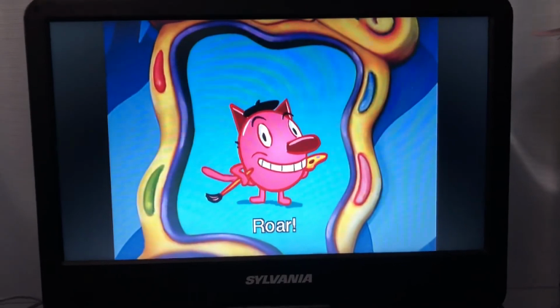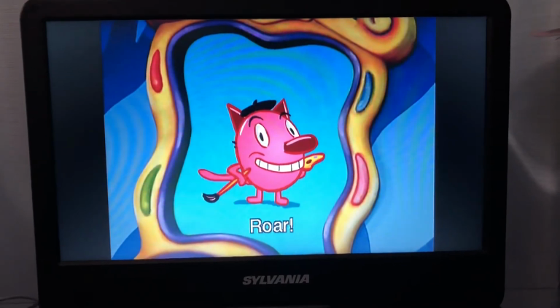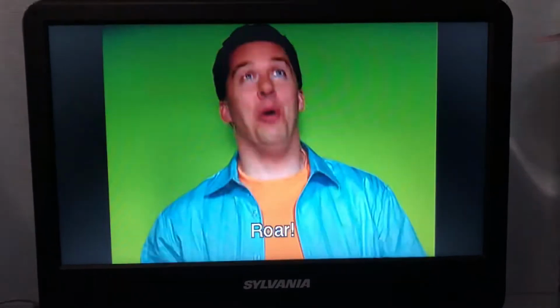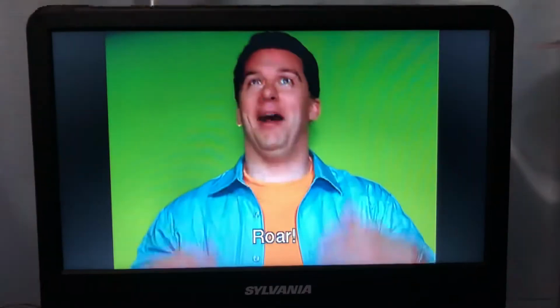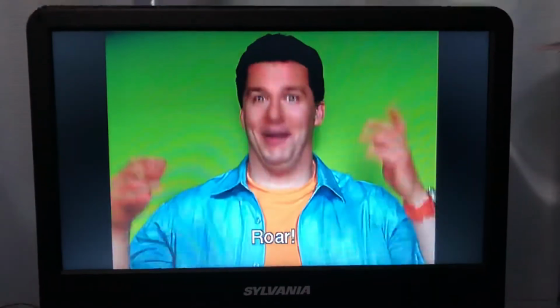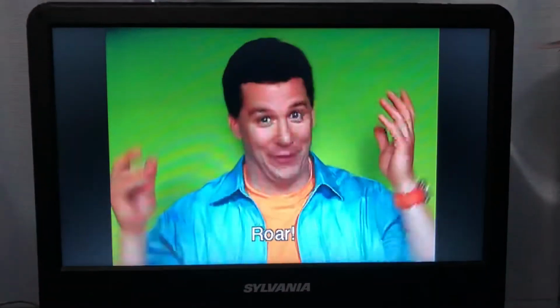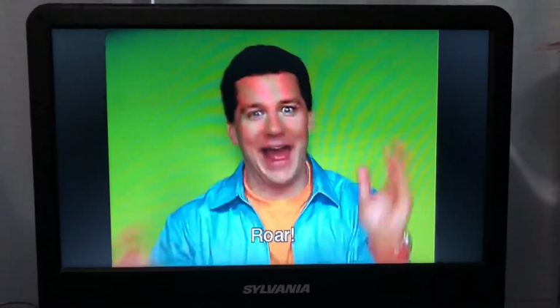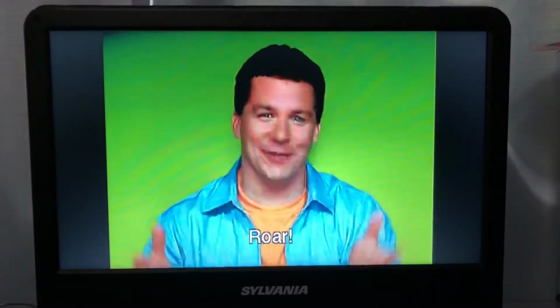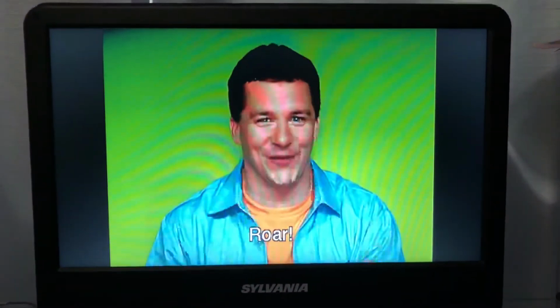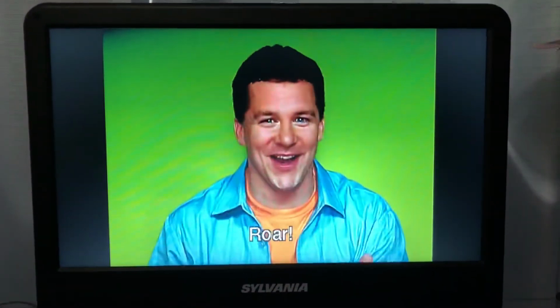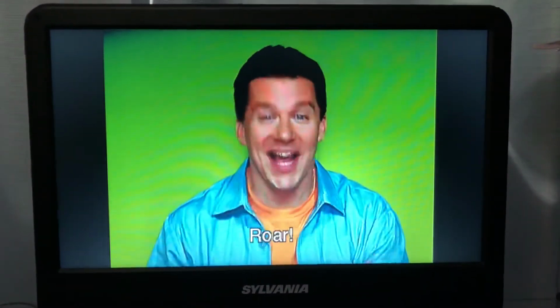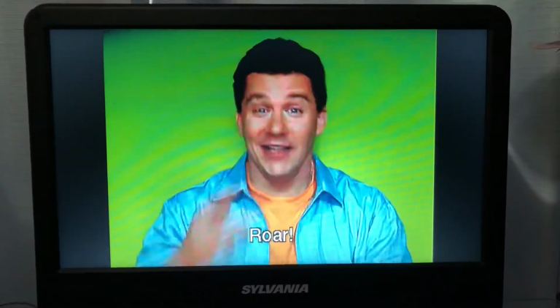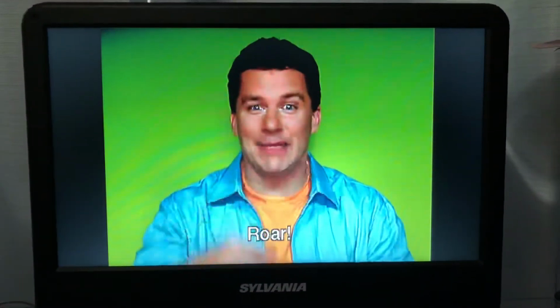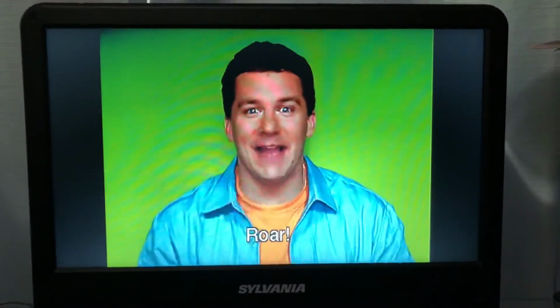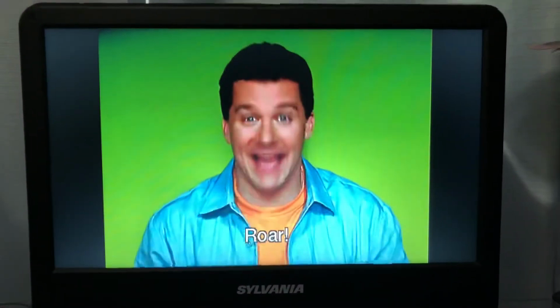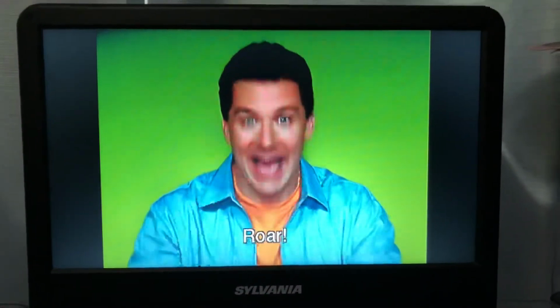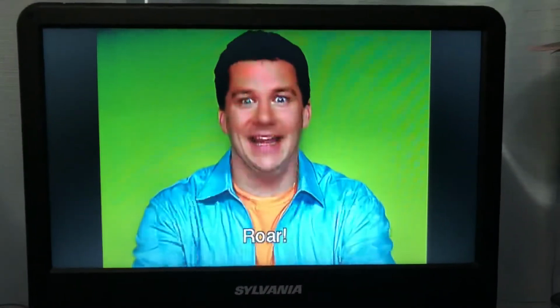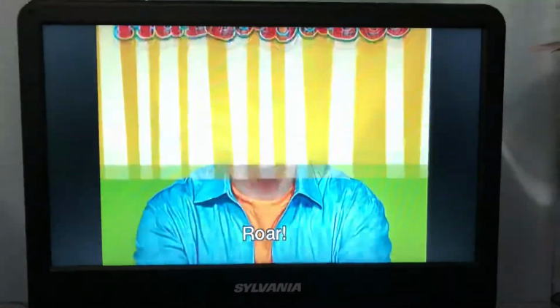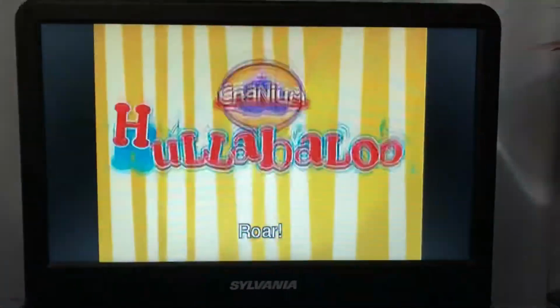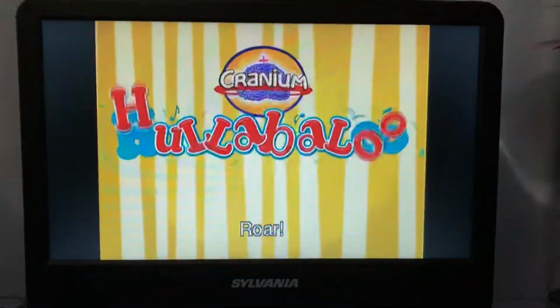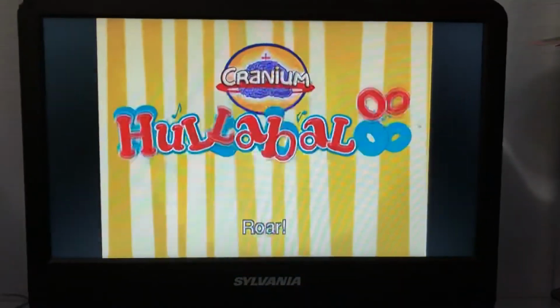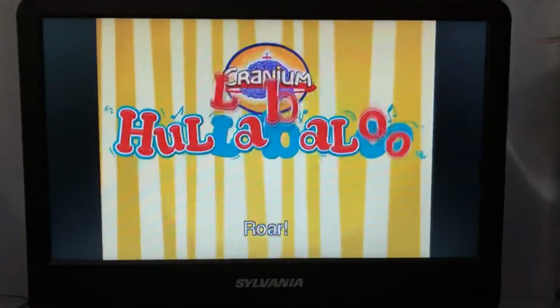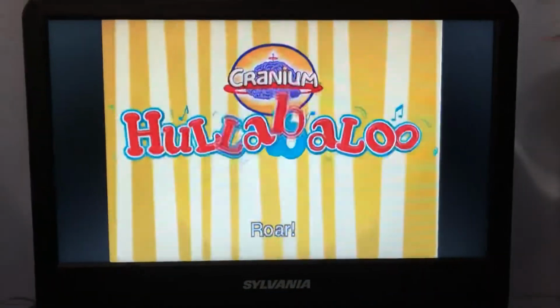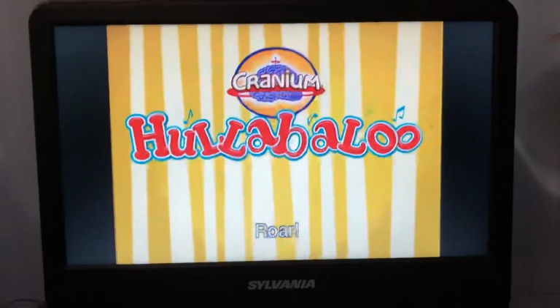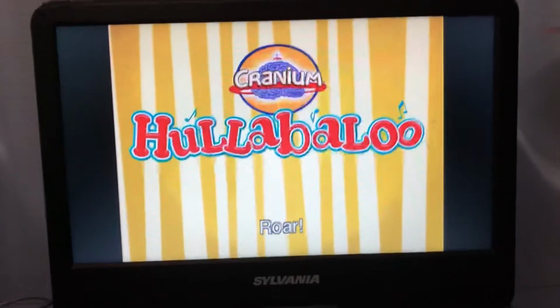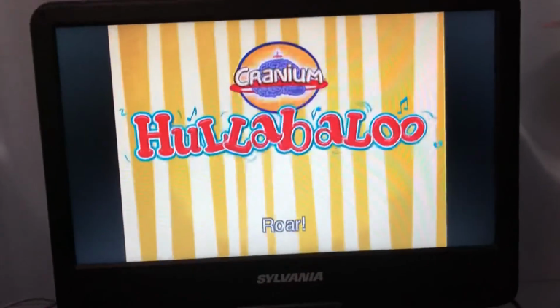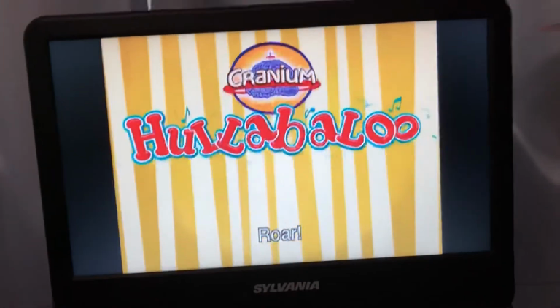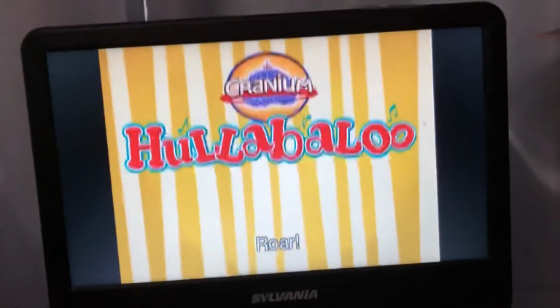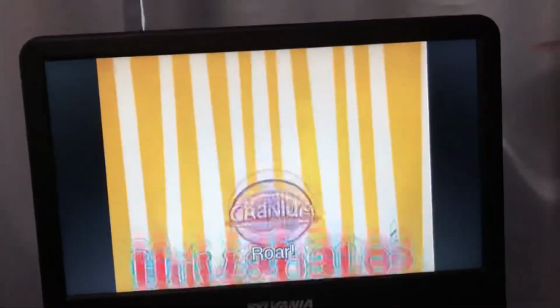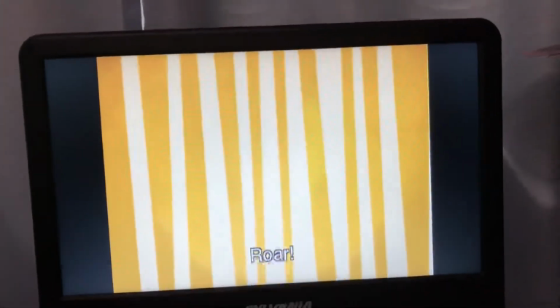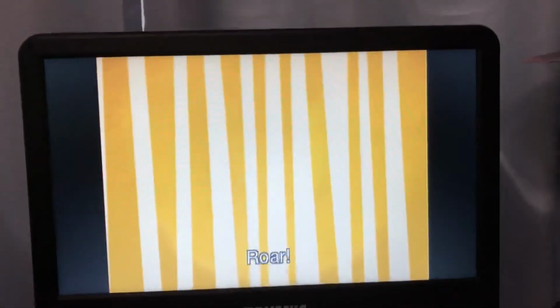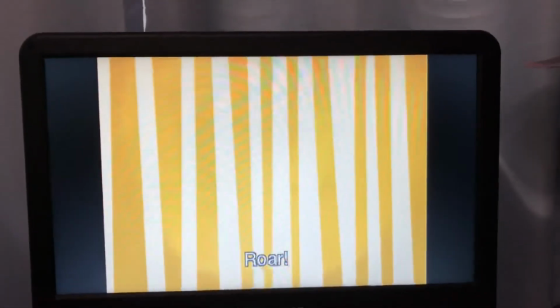Wow, that was fun. Let's play again! Roar! Roar!